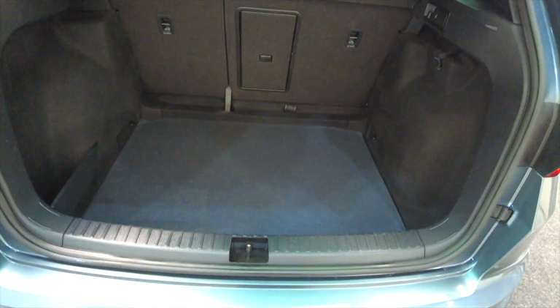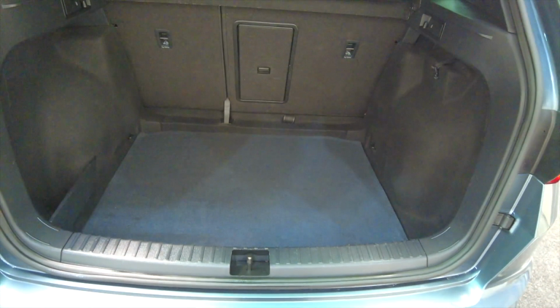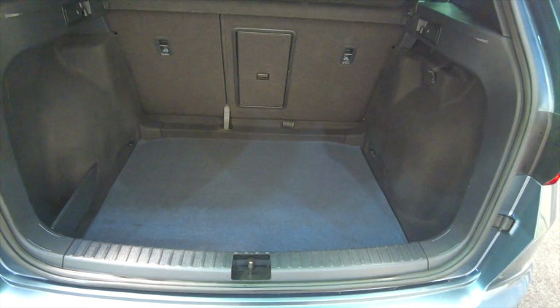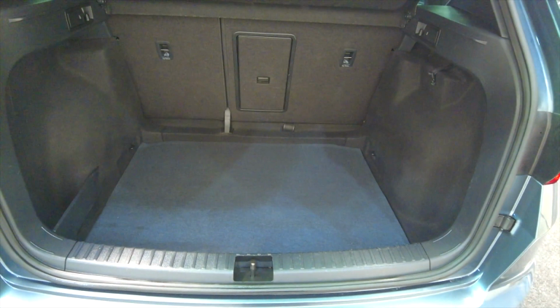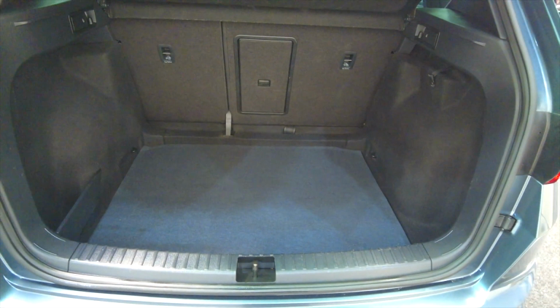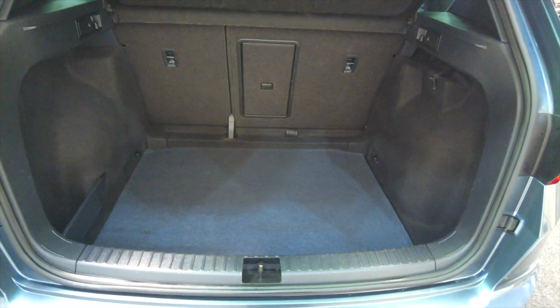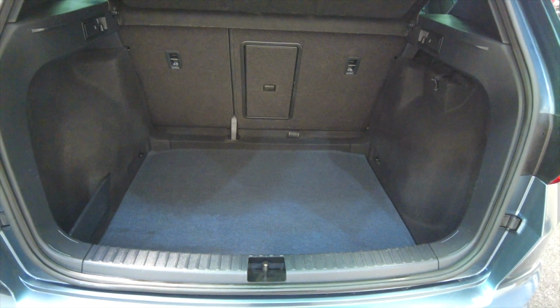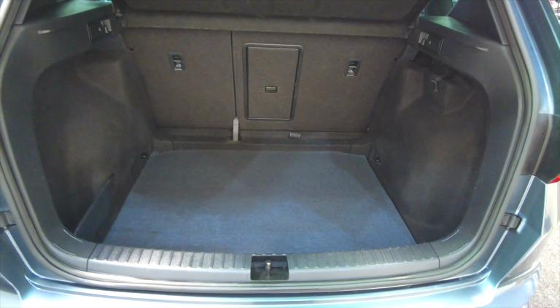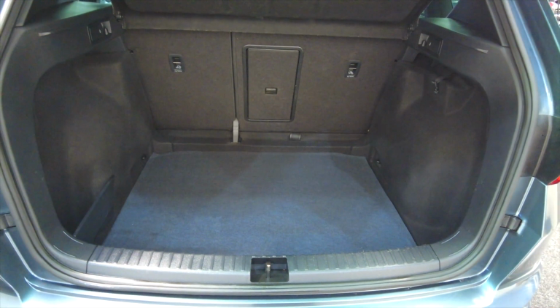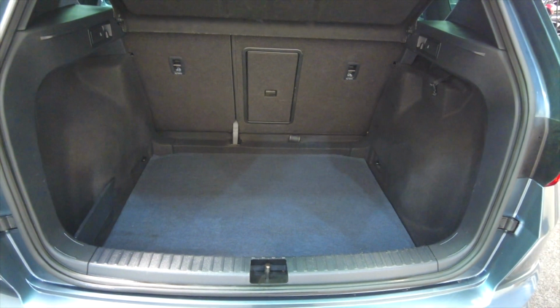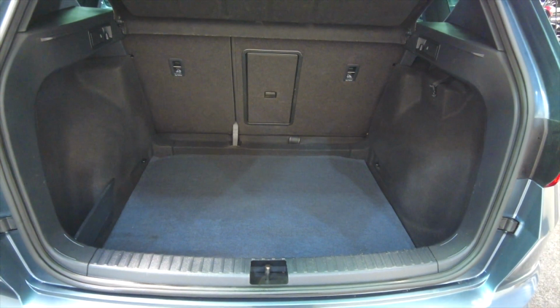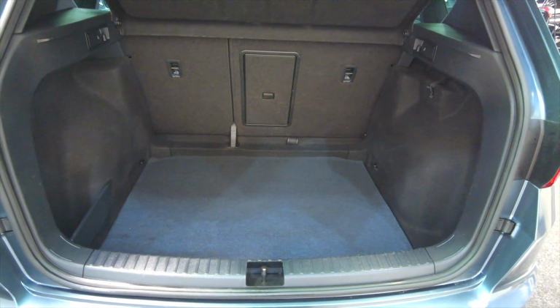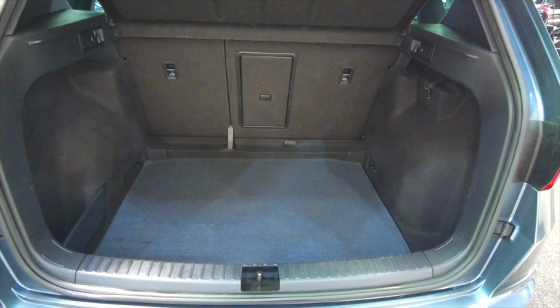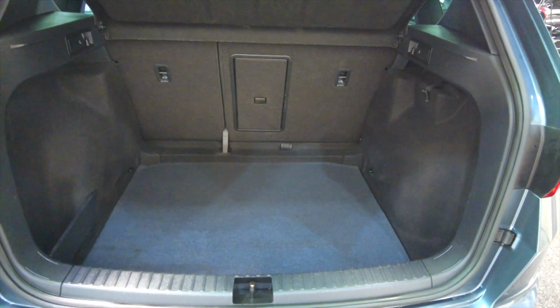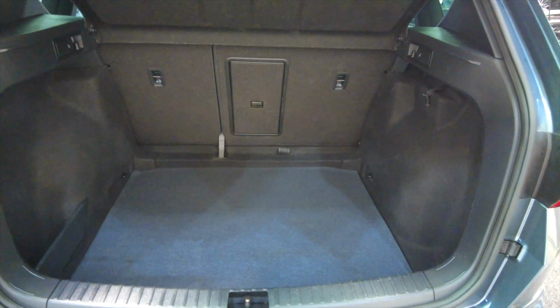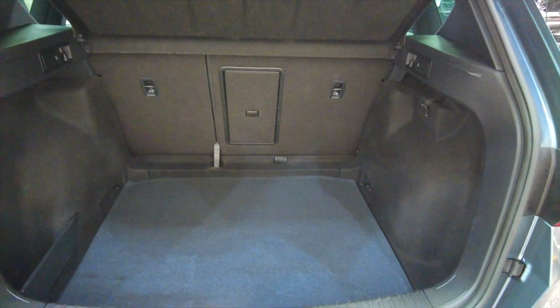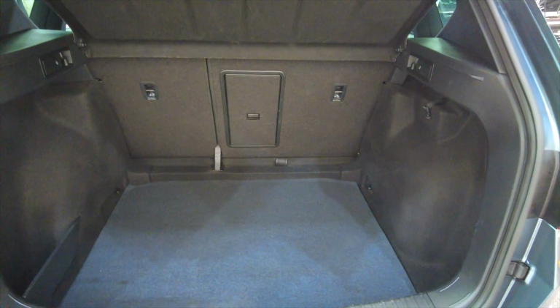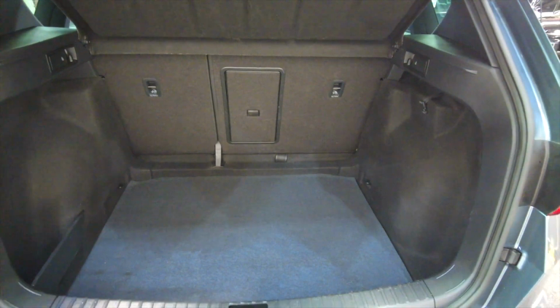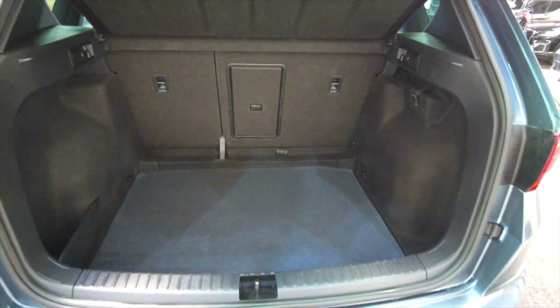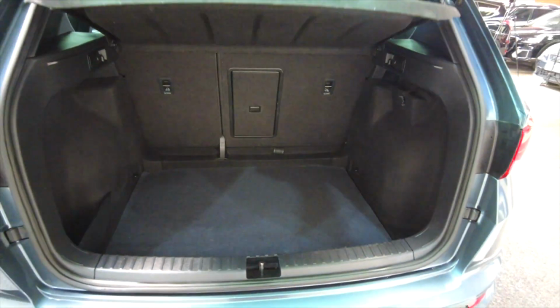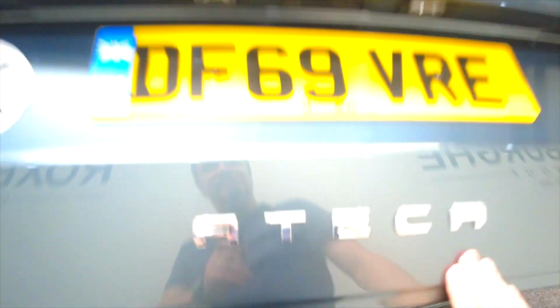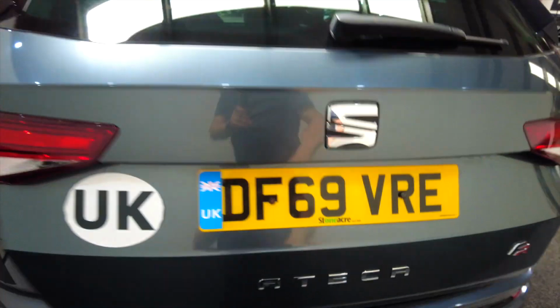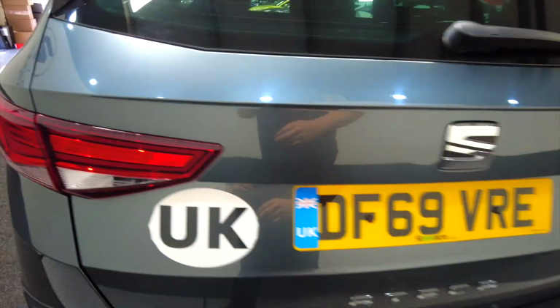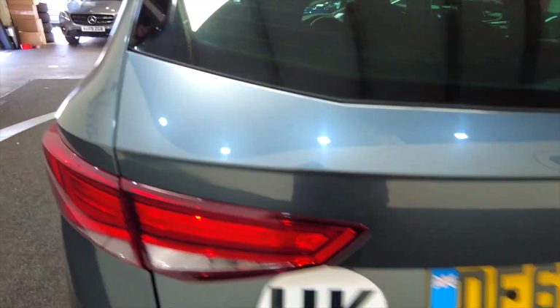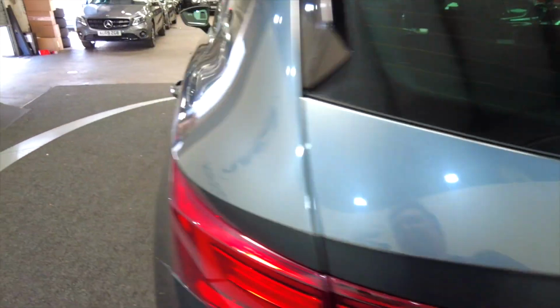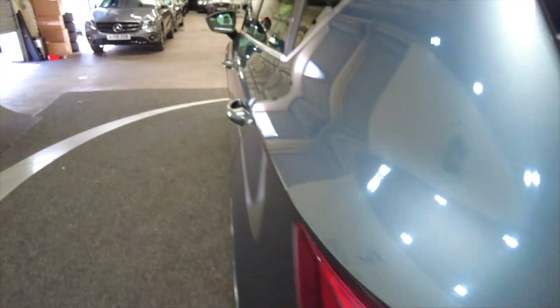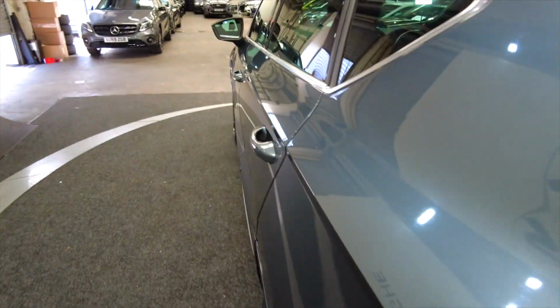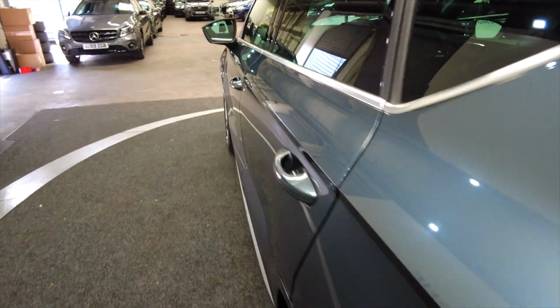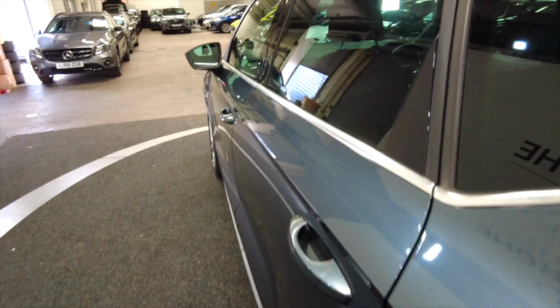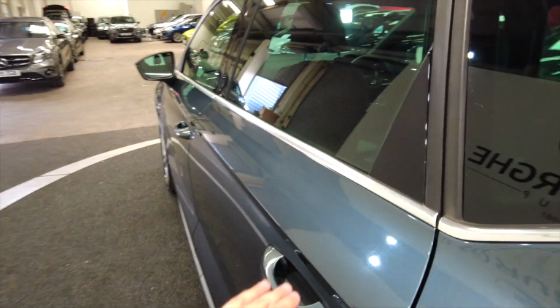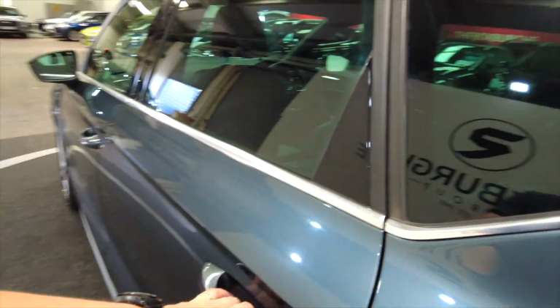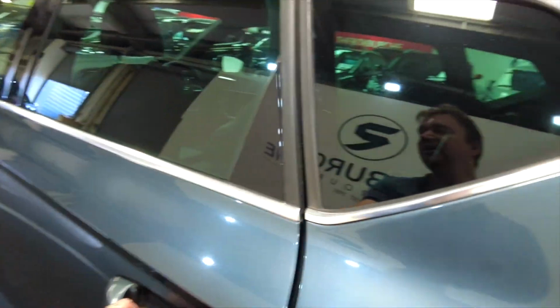Really good size boot in this car, lots and lots of space there as you can see. And the rear seats do fold as well to provide additional room if required.